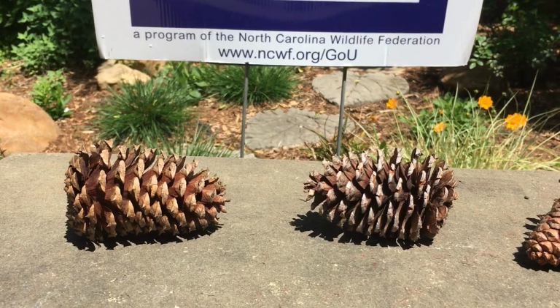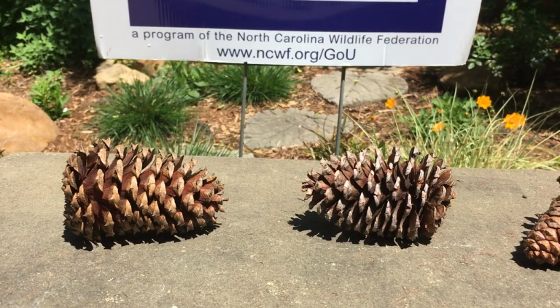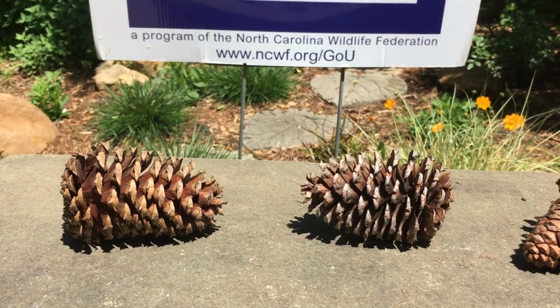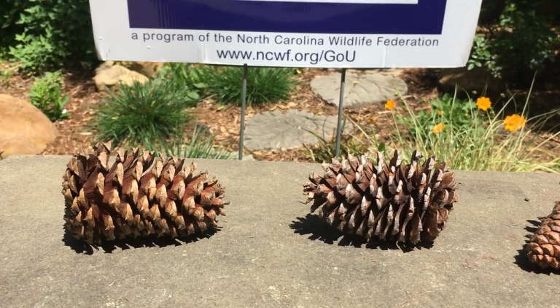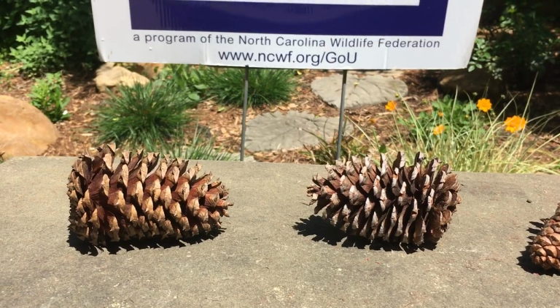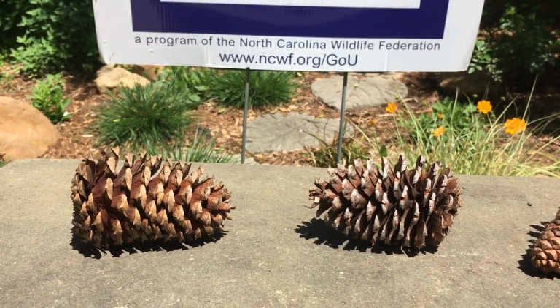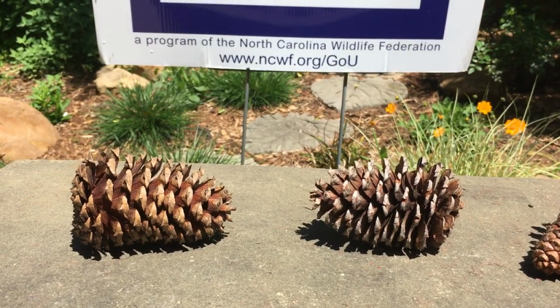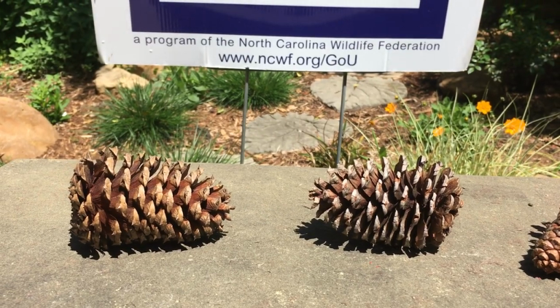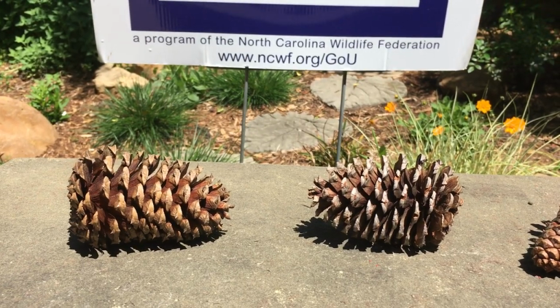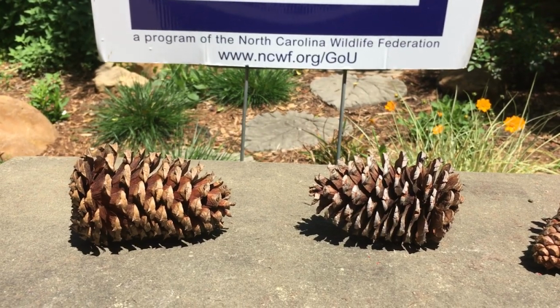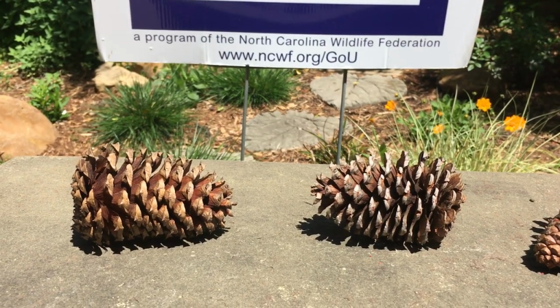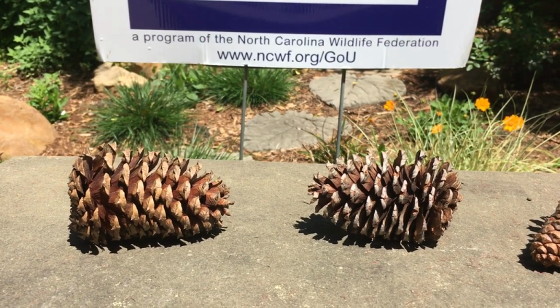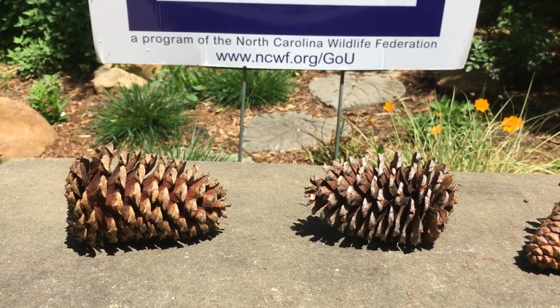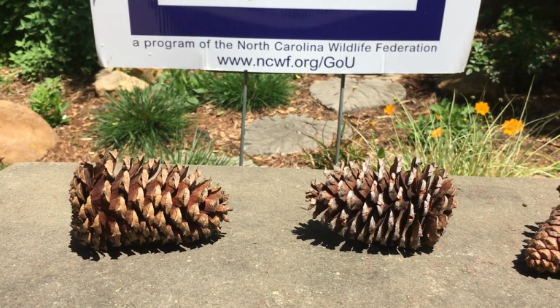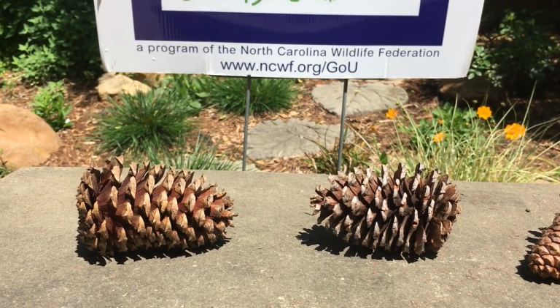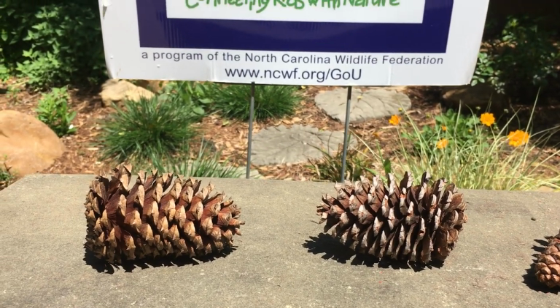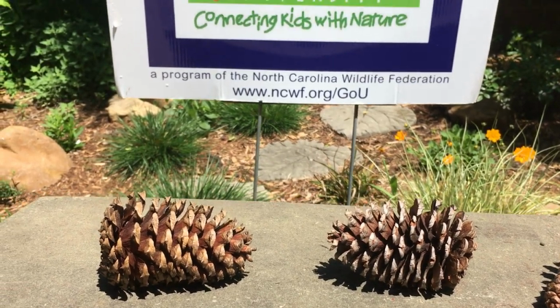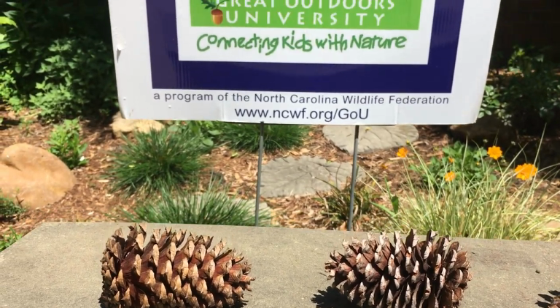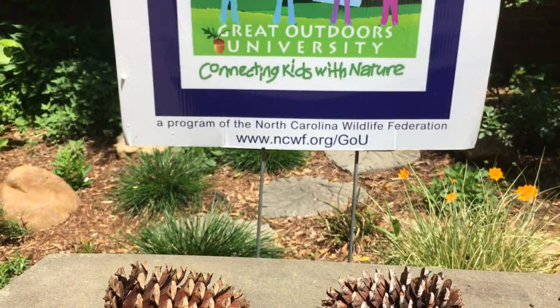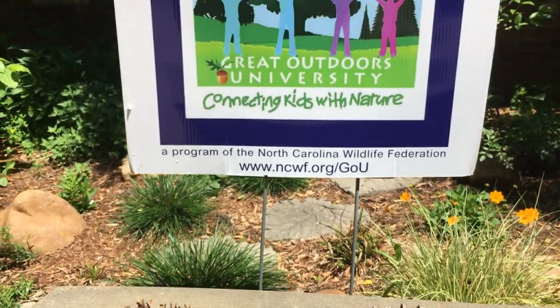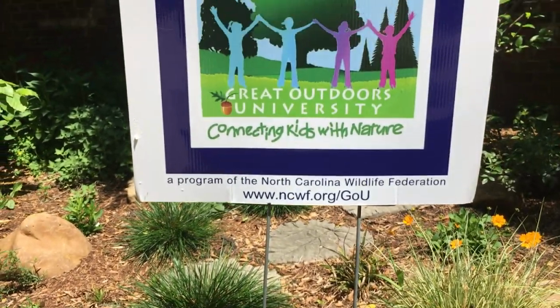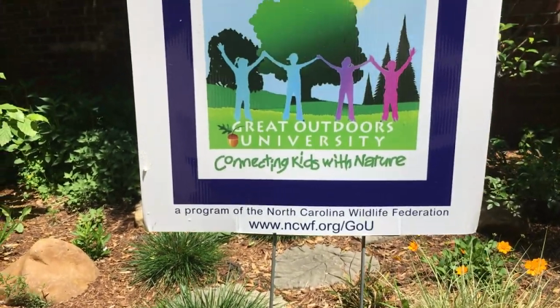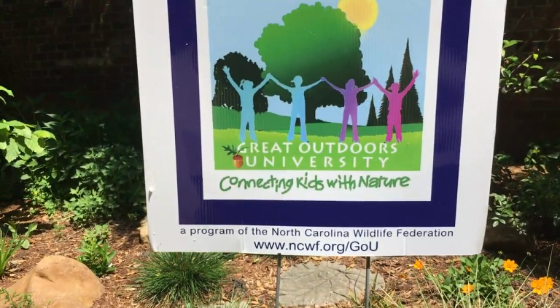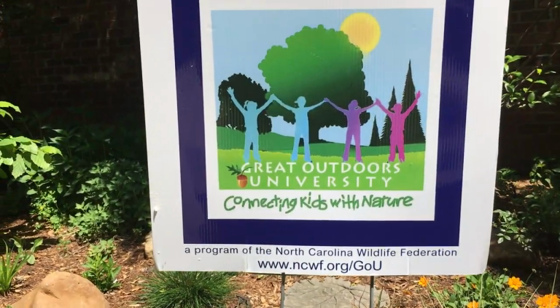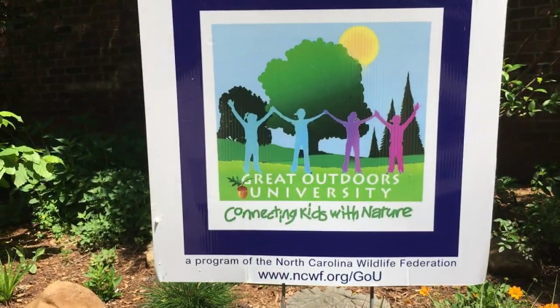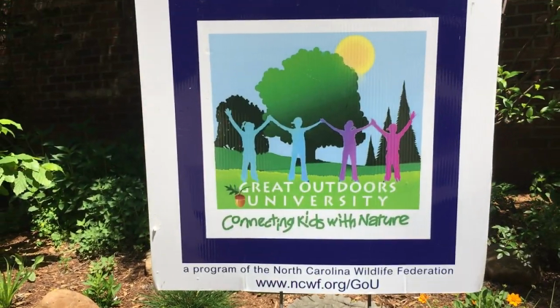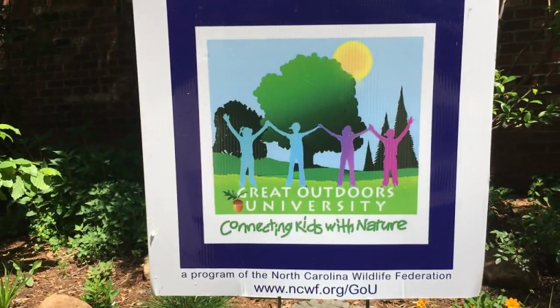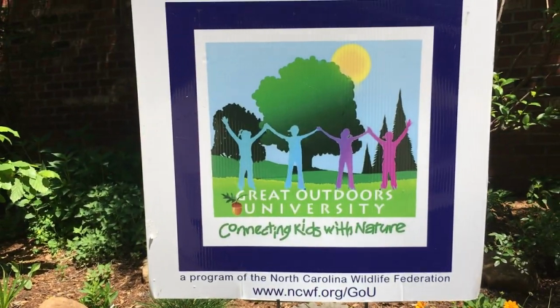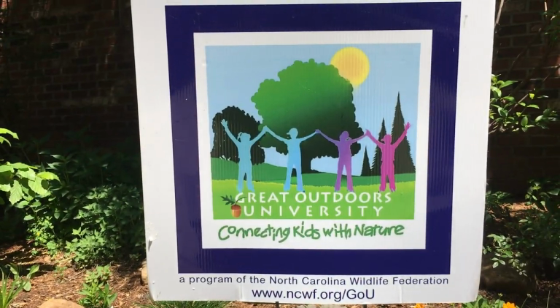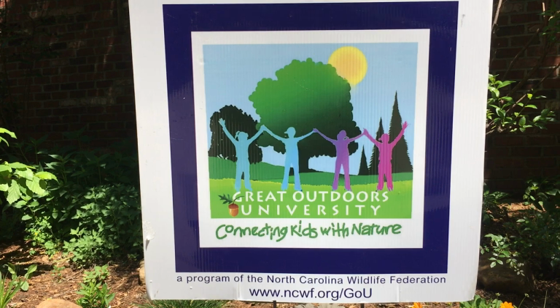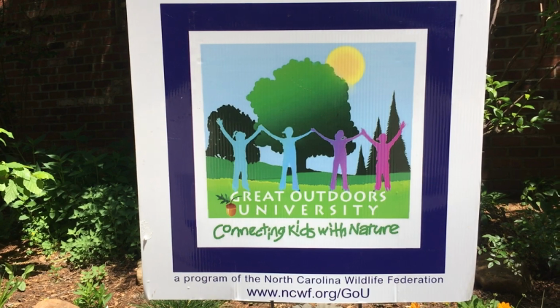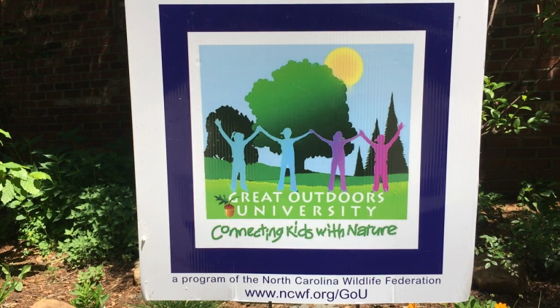So collect your pine cones and set up your very own weather station and have some fun today.